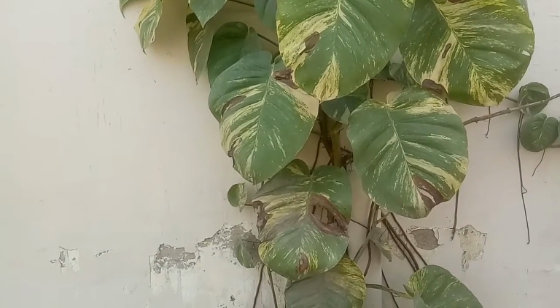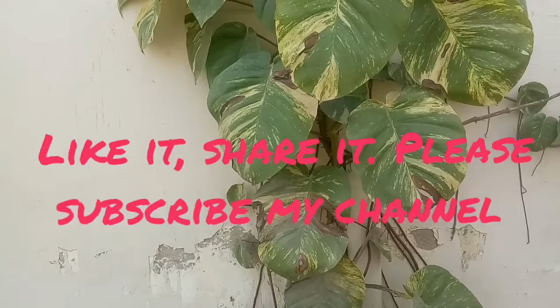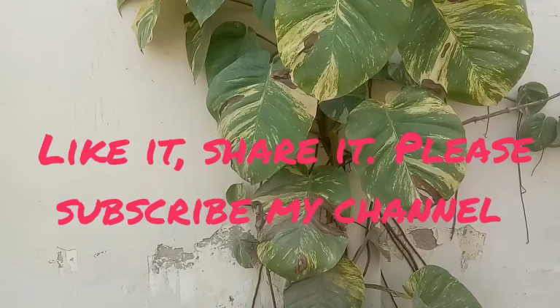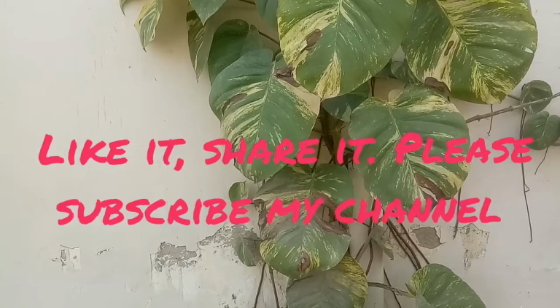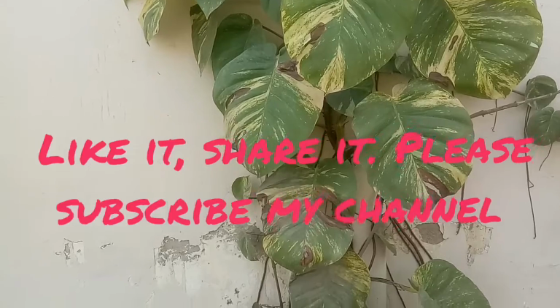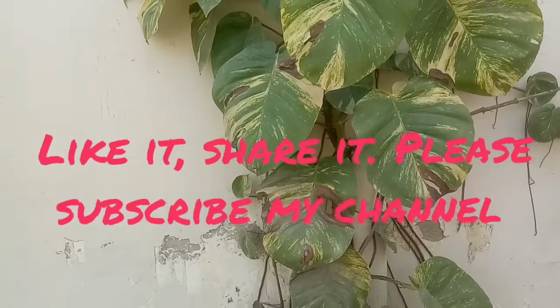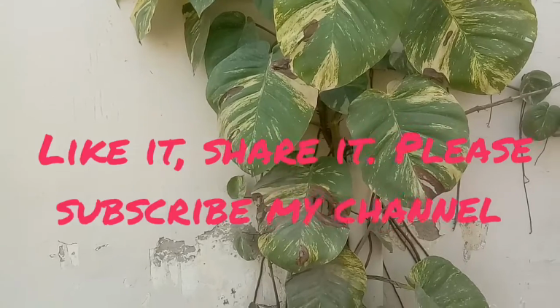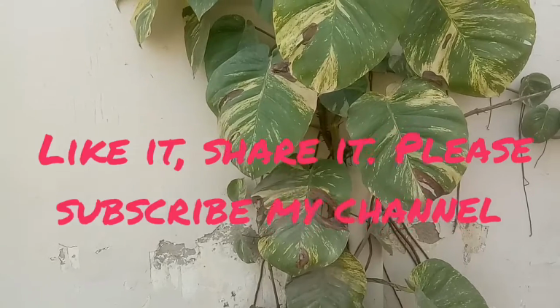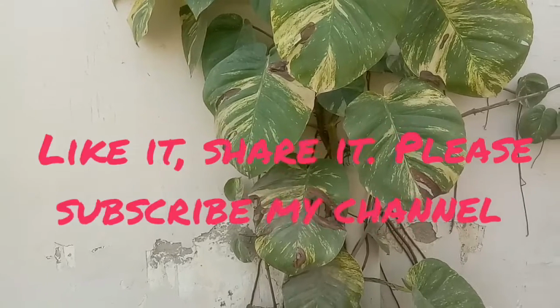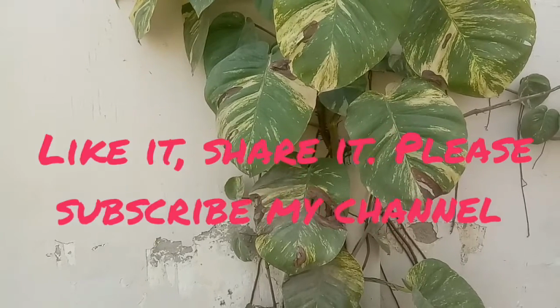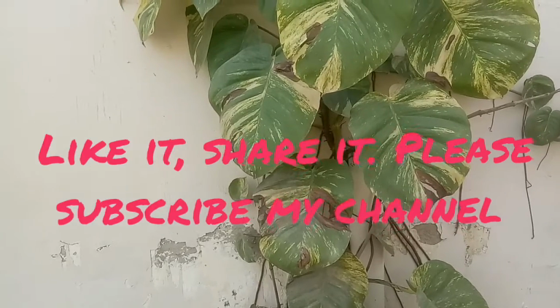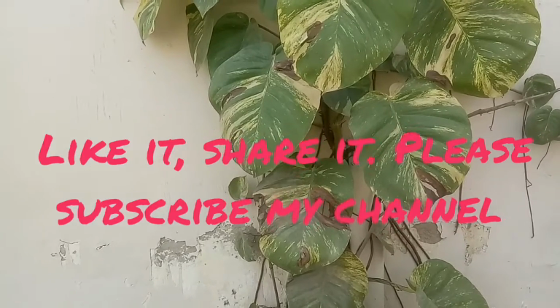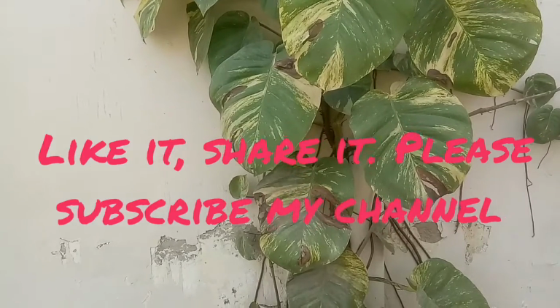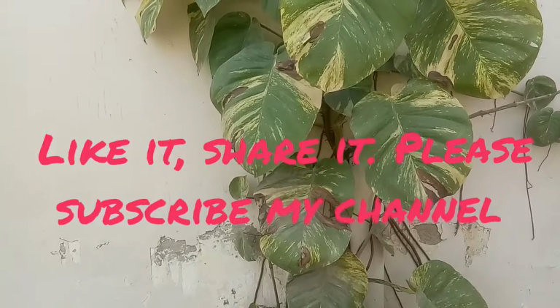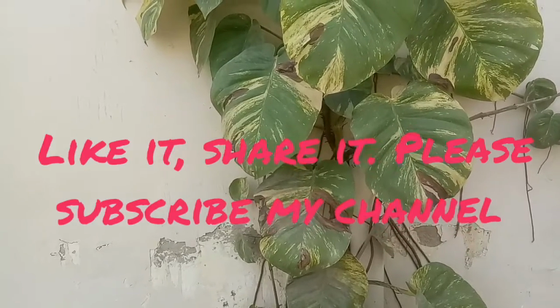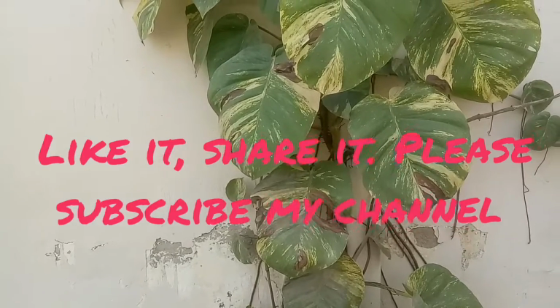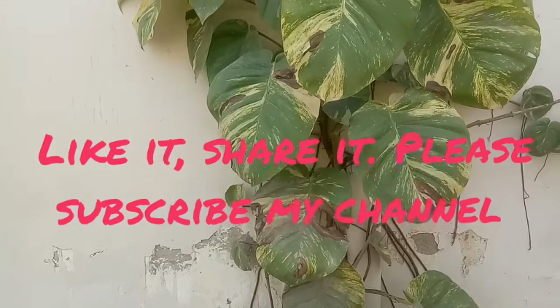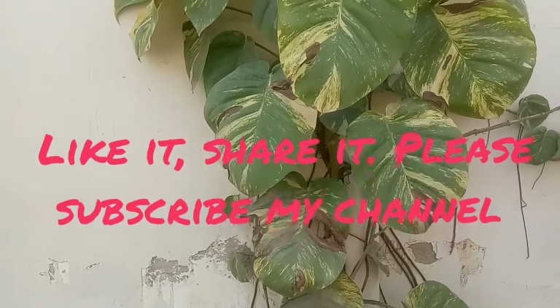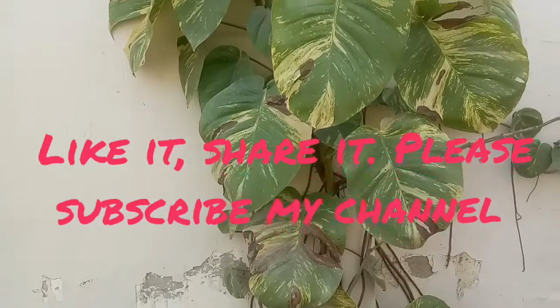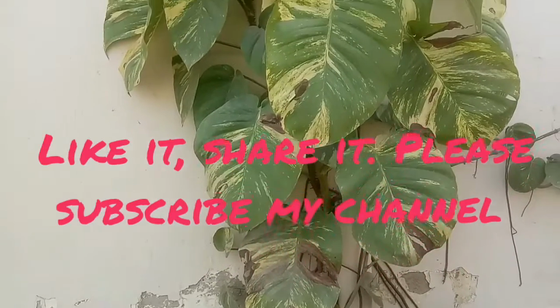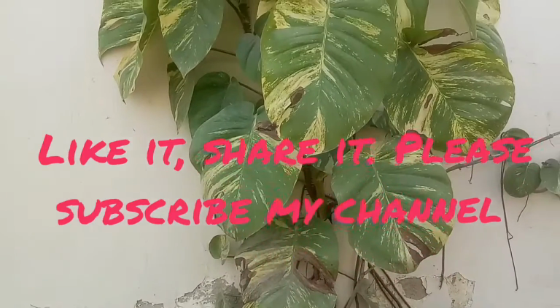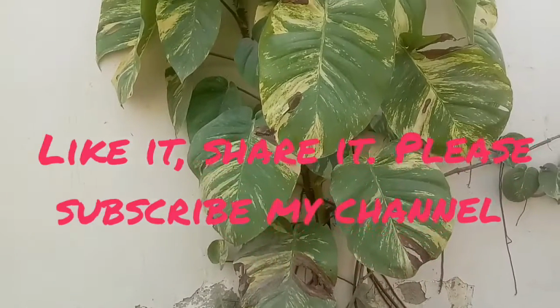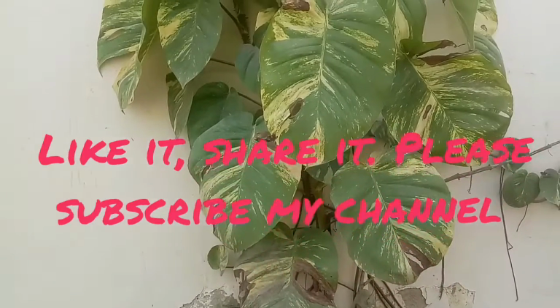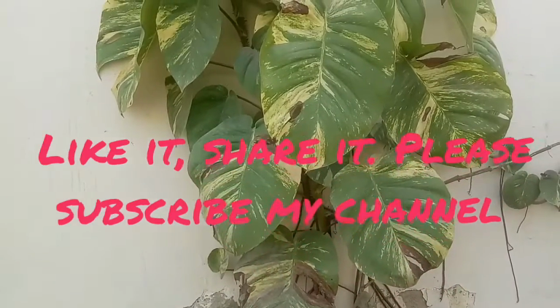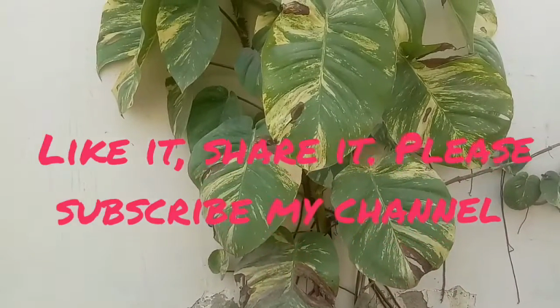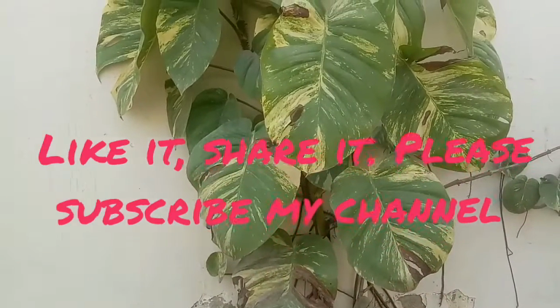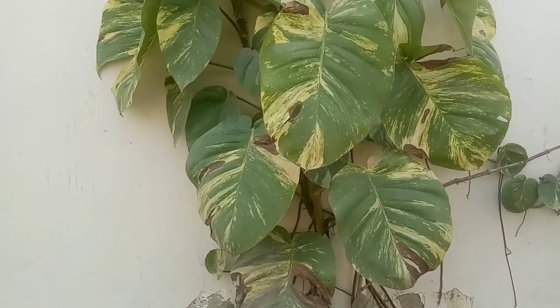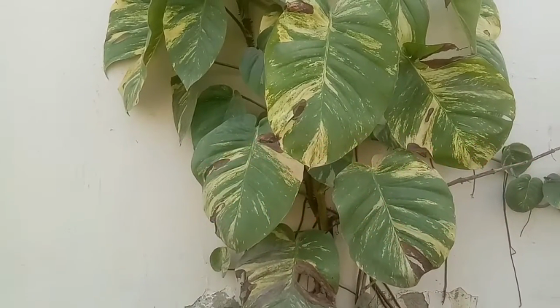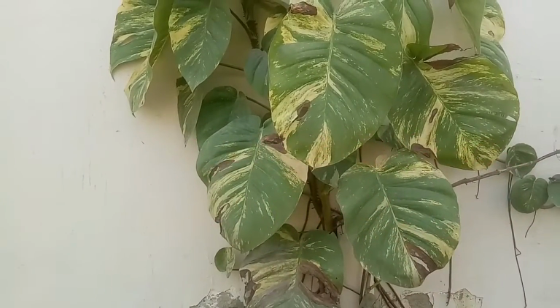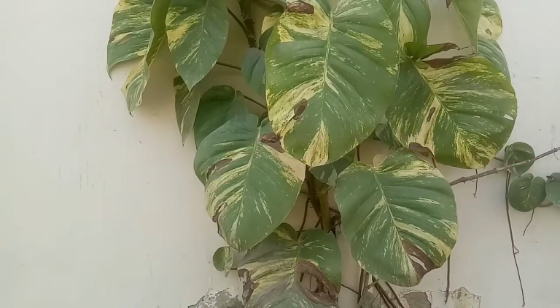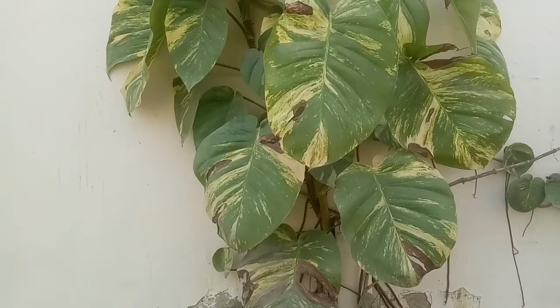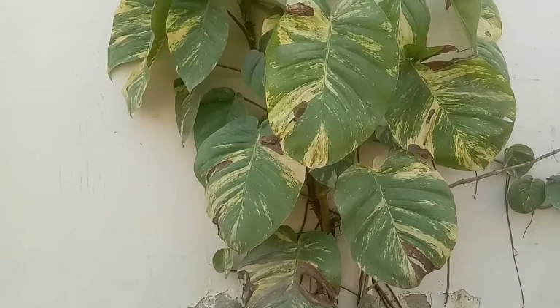So friends, this is all about the topic. If you like my video, like it, share it, and please subscribe to my channel. Thank you.